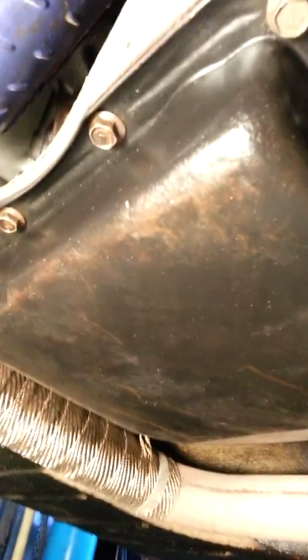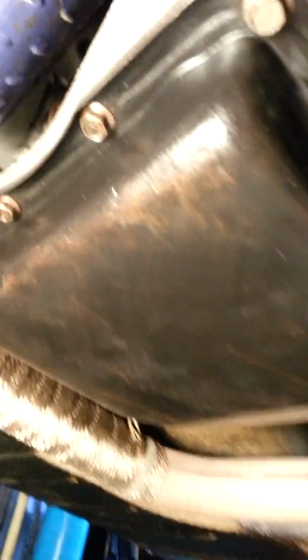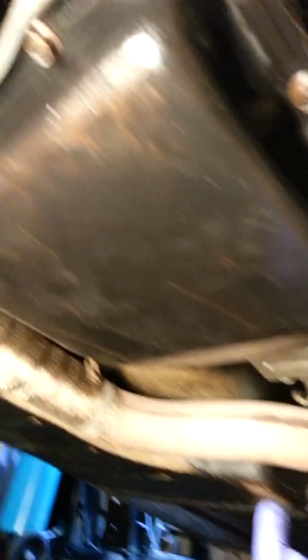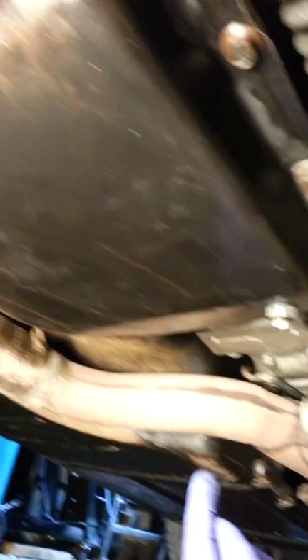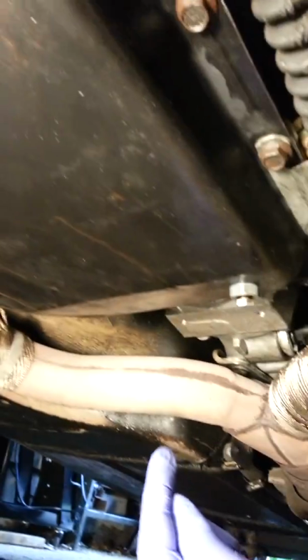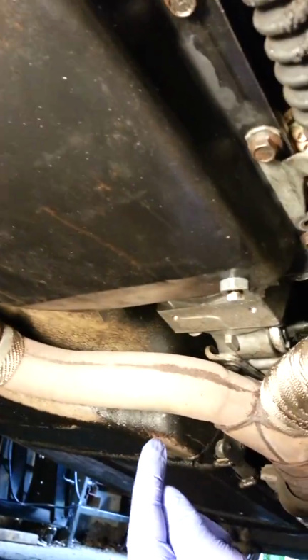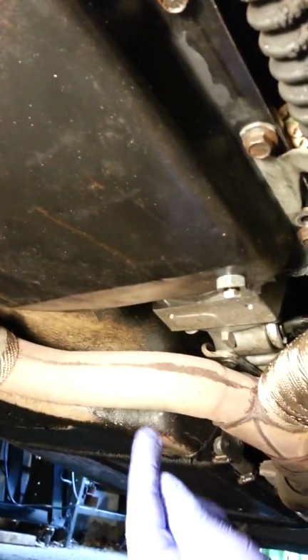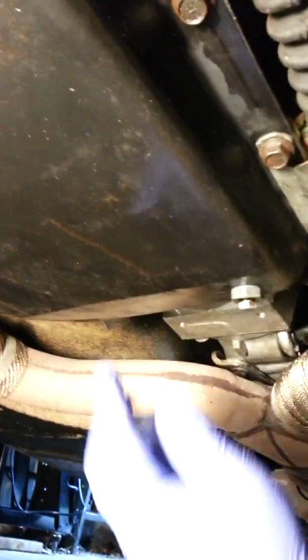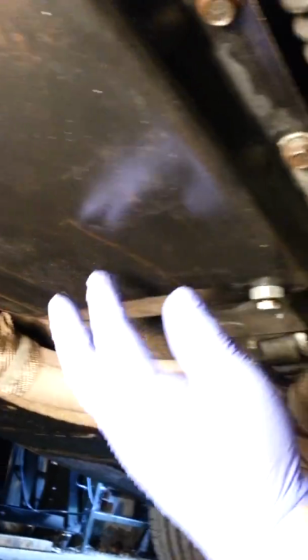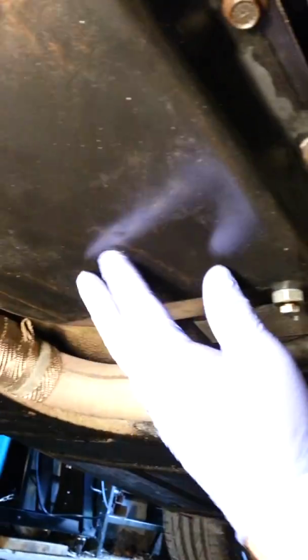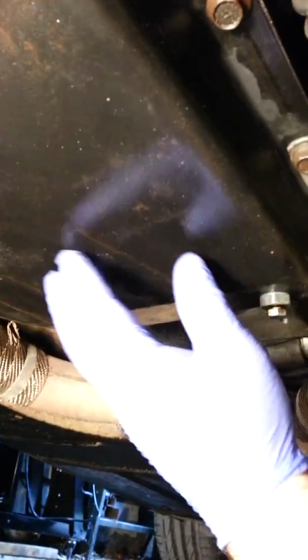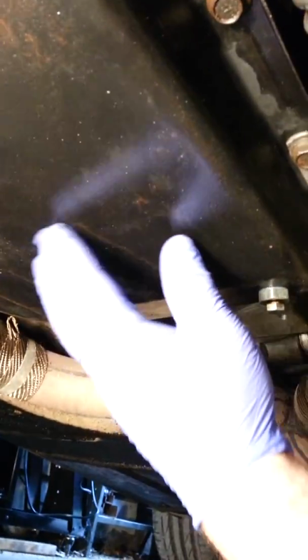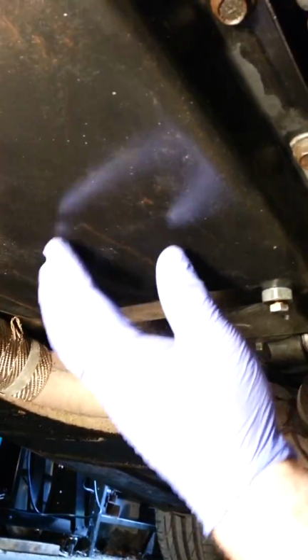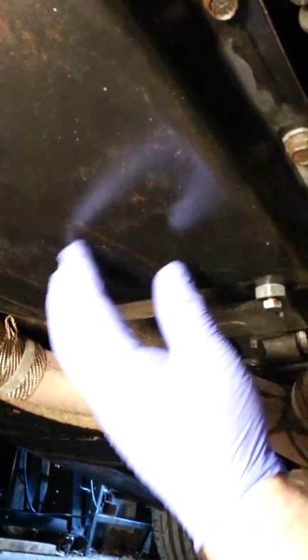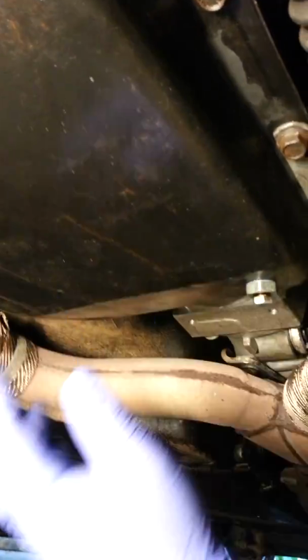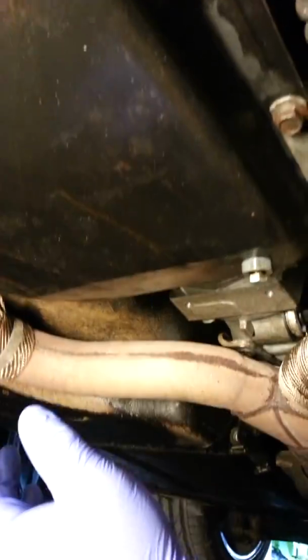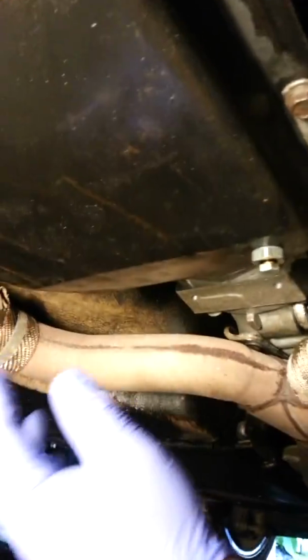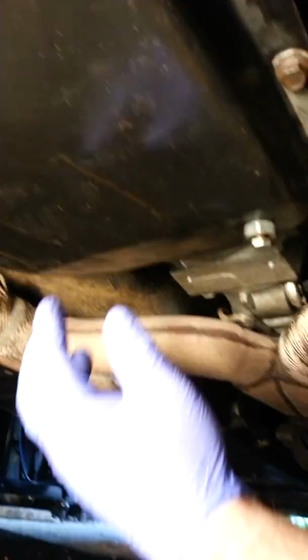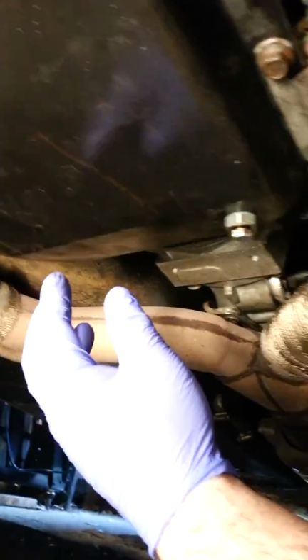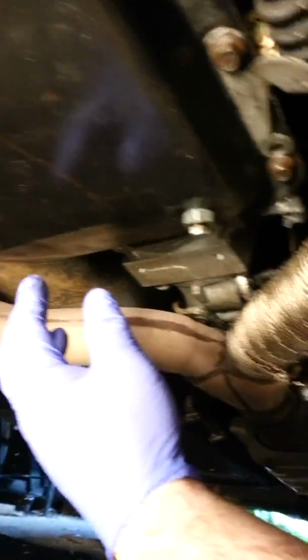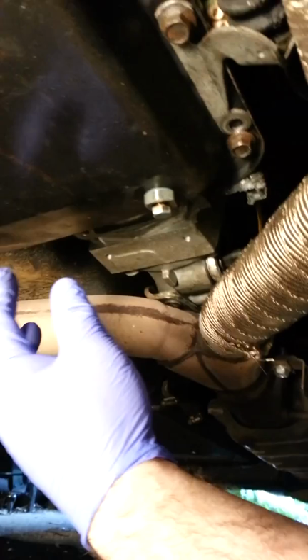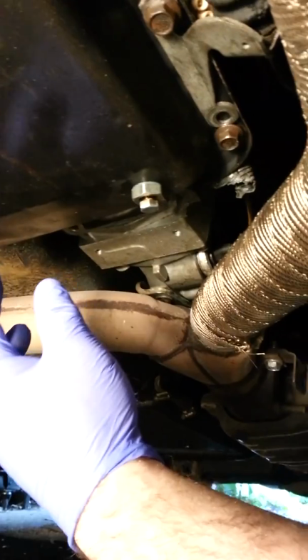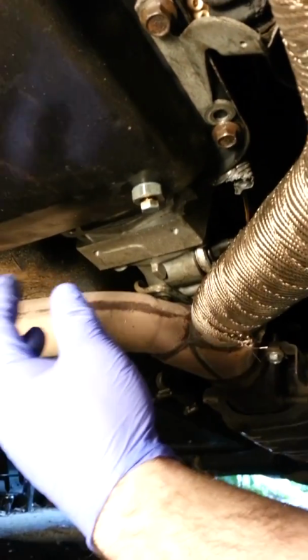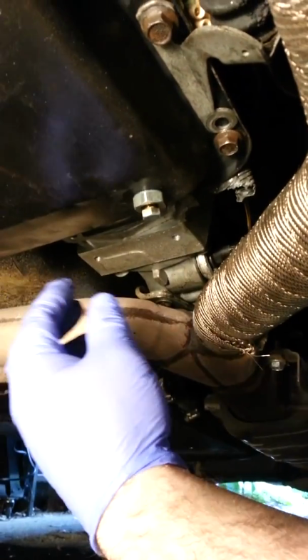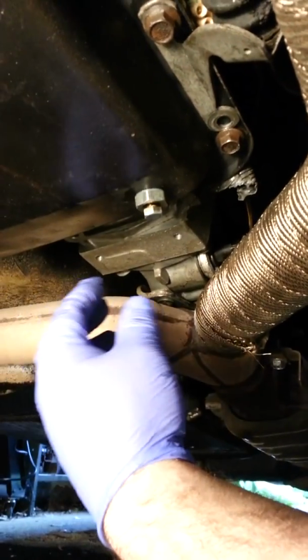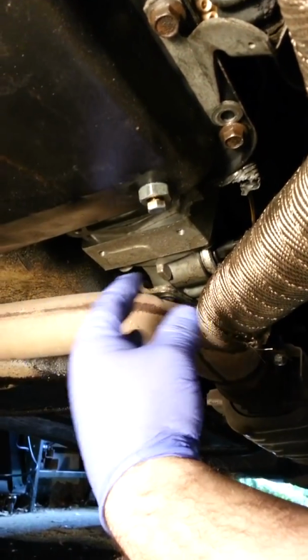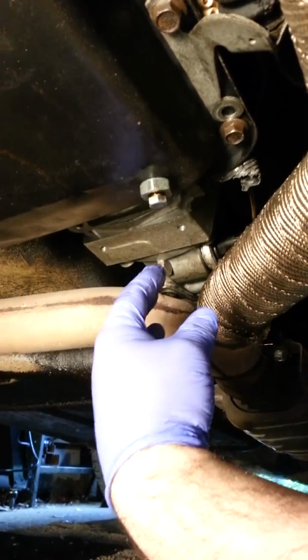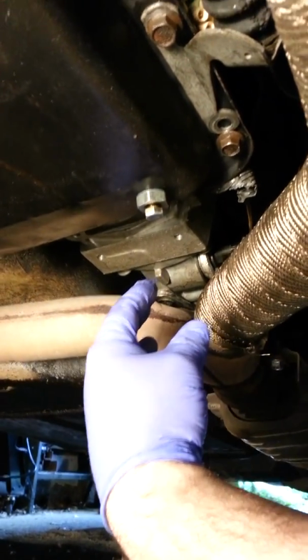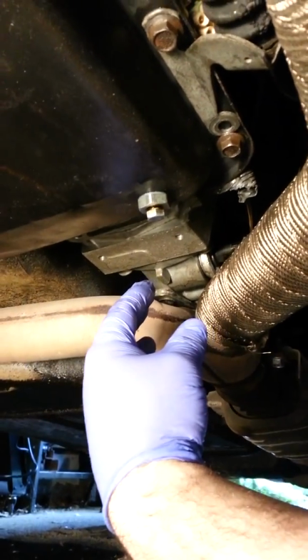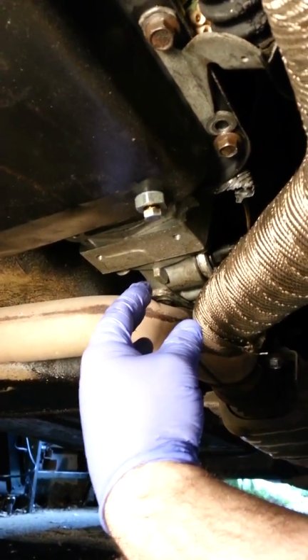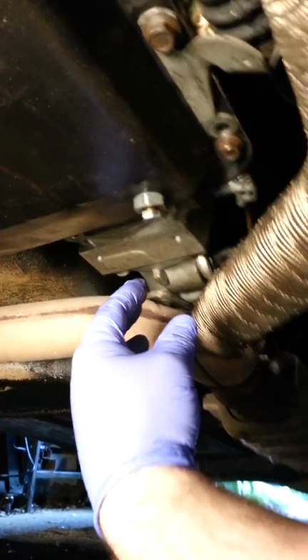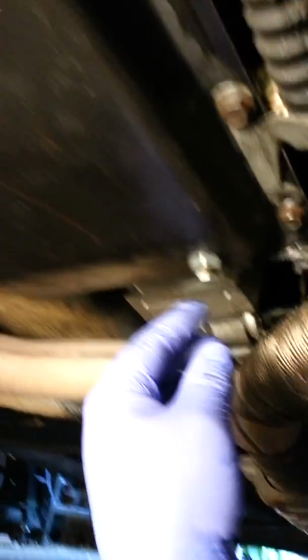The exhaust is still intact, and the transmission itself I just did a little black paint — nothing special. So far I'm pretty happy with how it all fit.